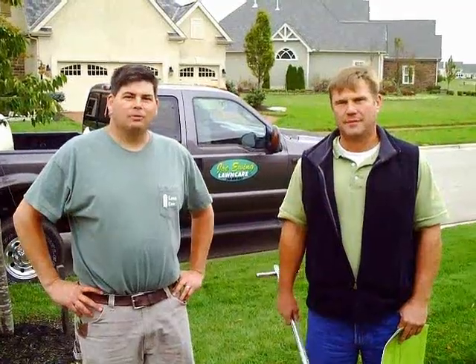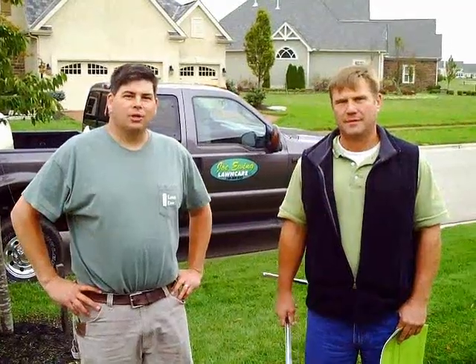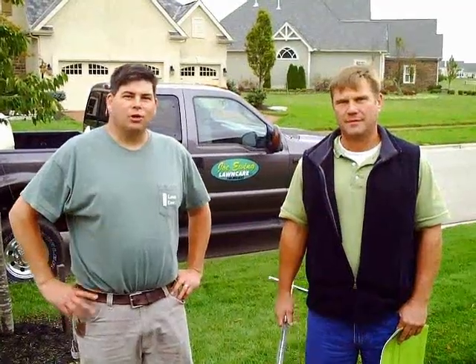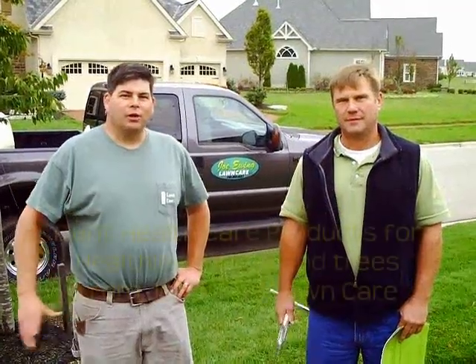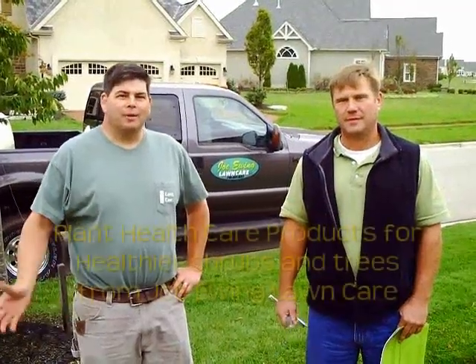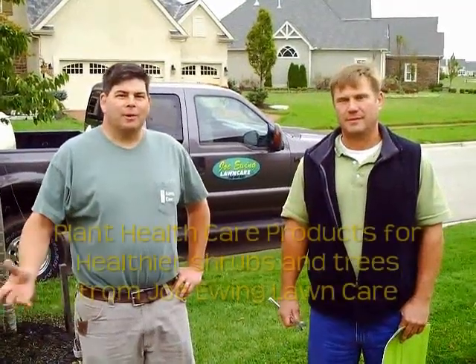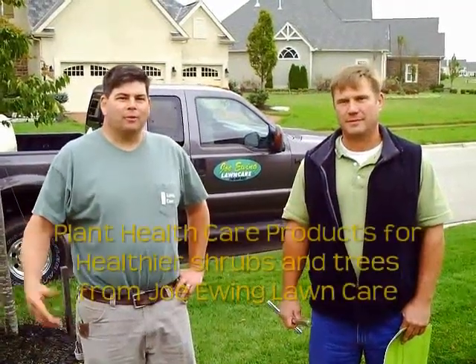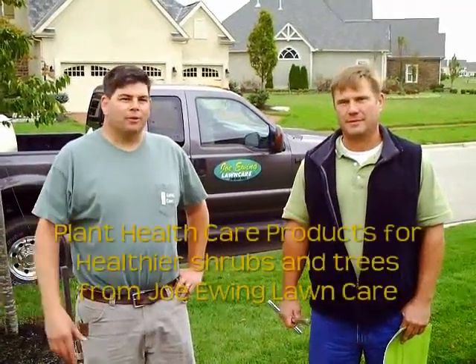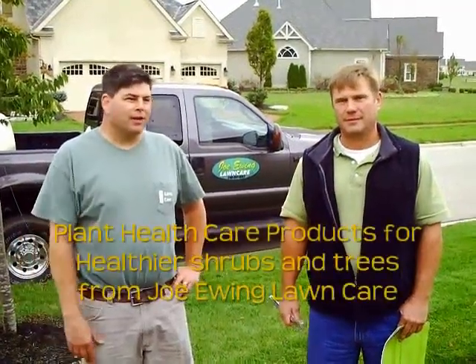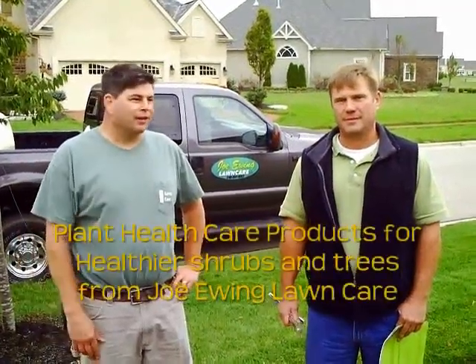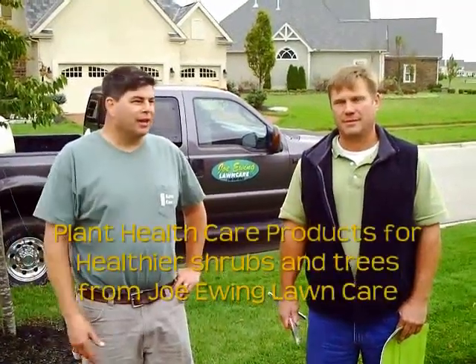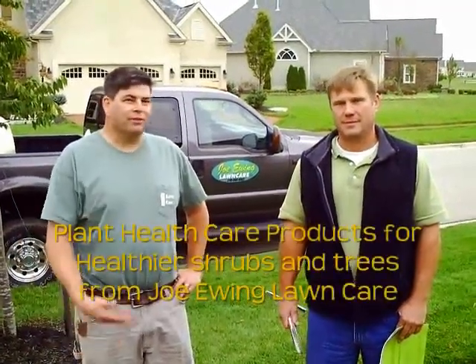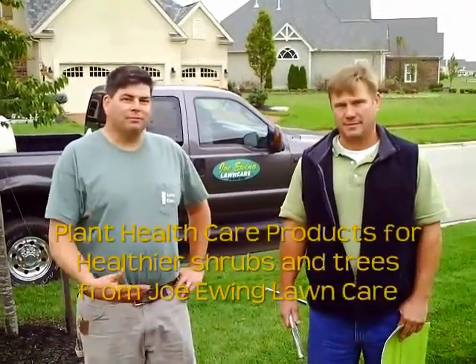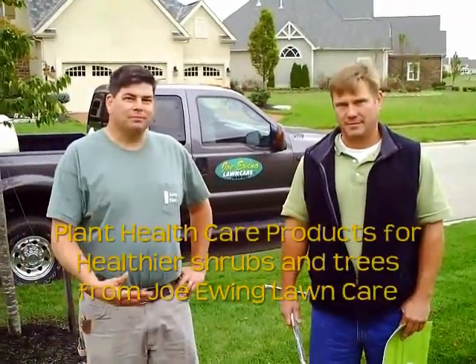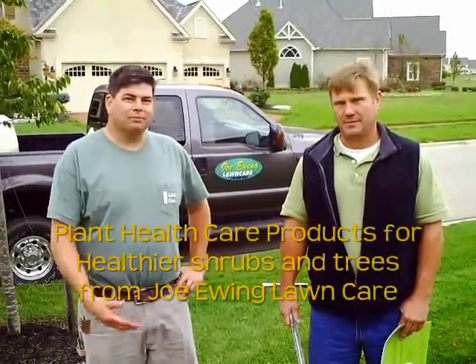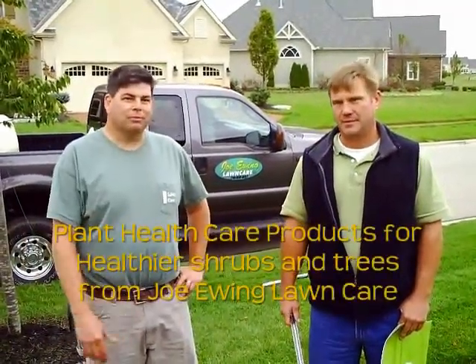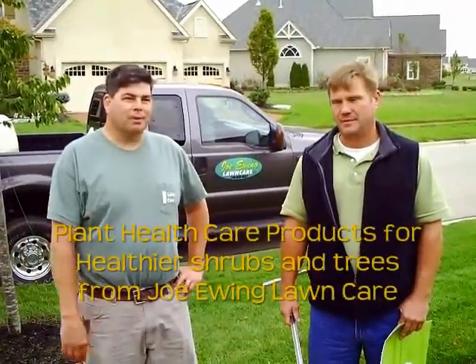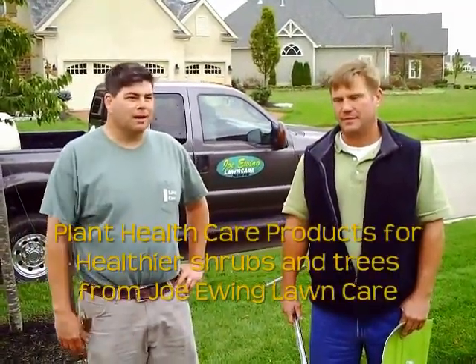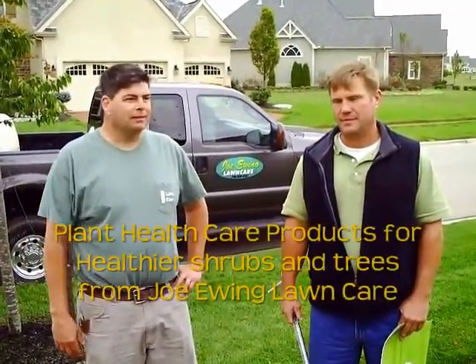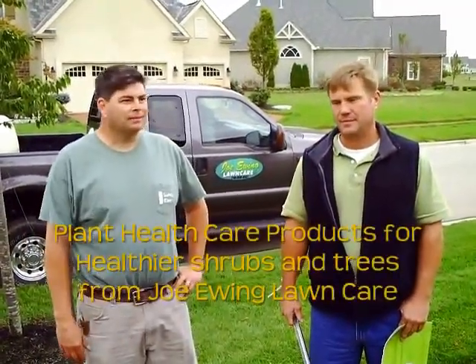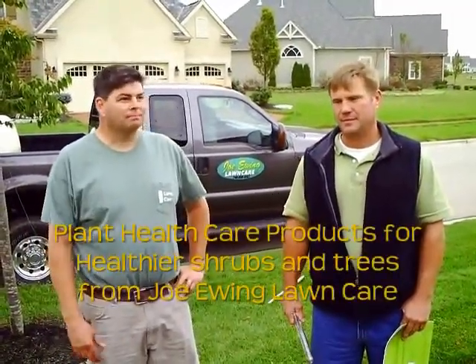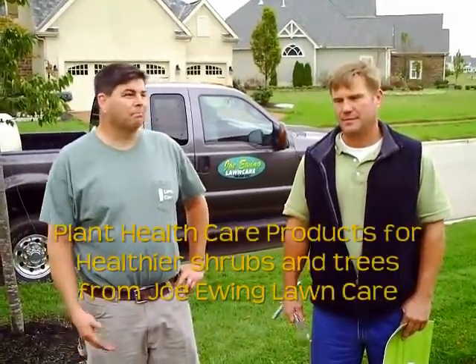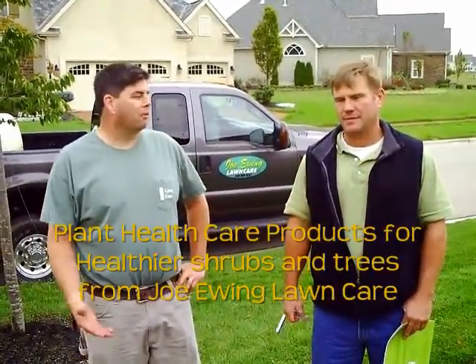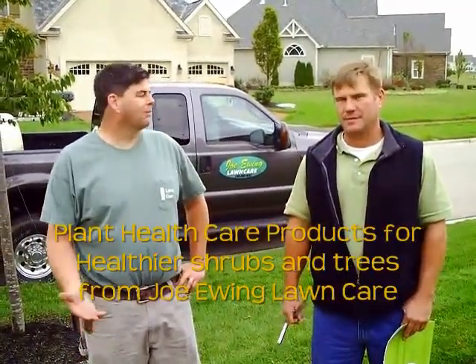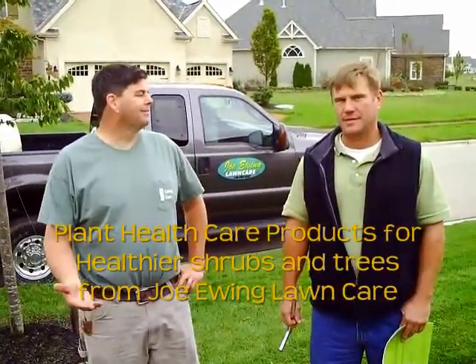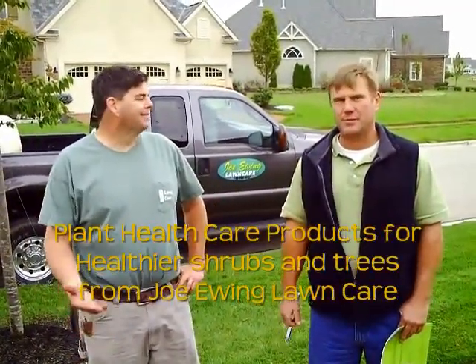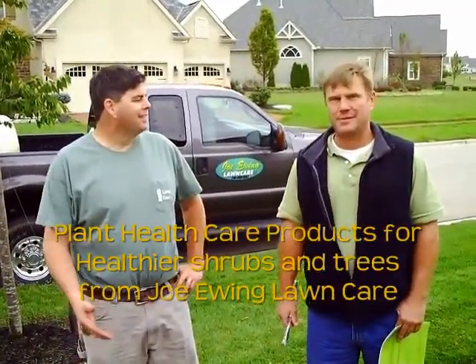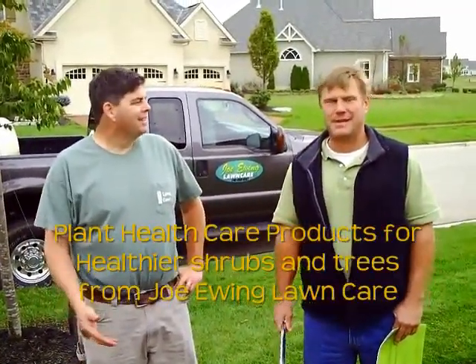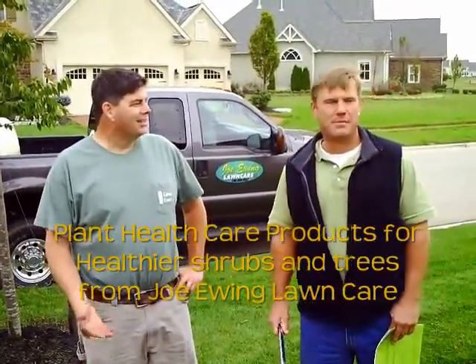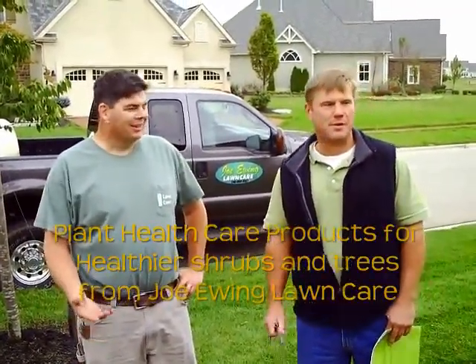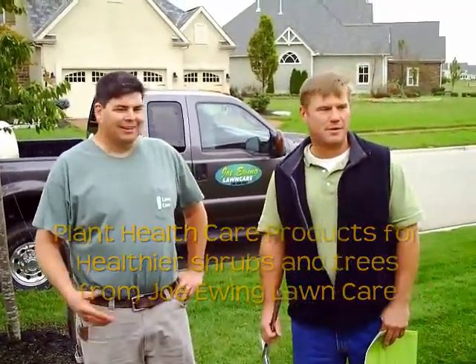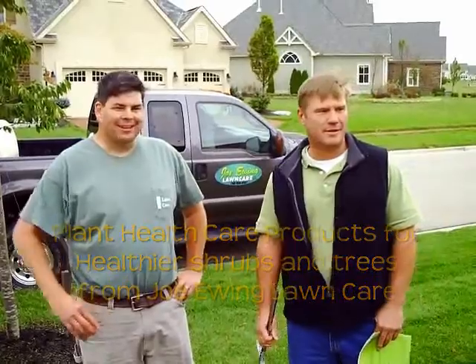Hi, I'm Joe Ewing. I'm here with Kevin from Southwest Landmark.